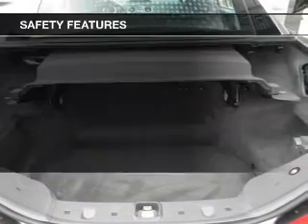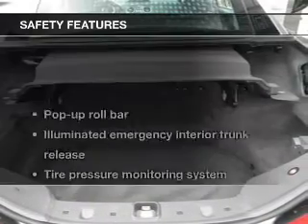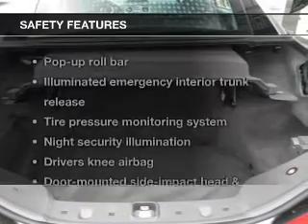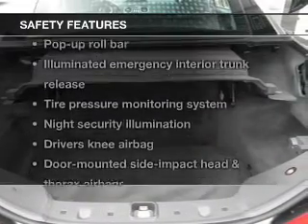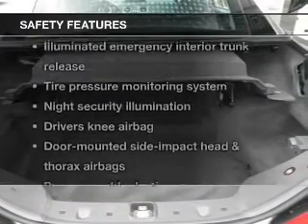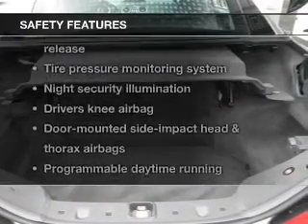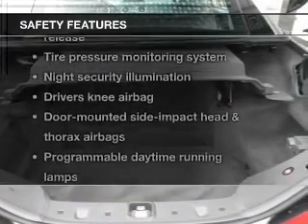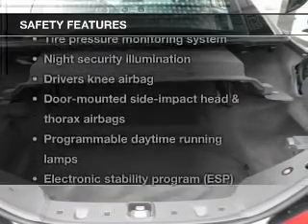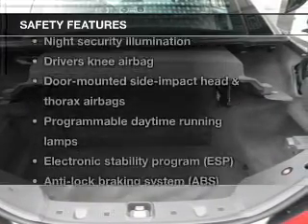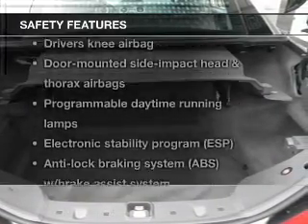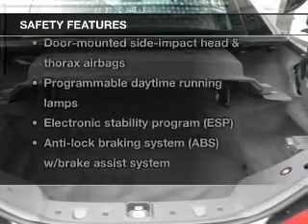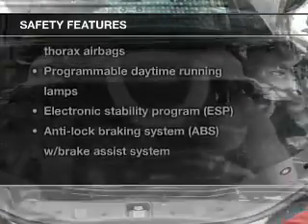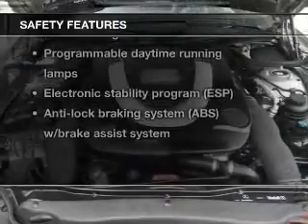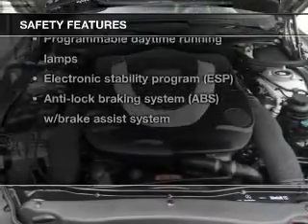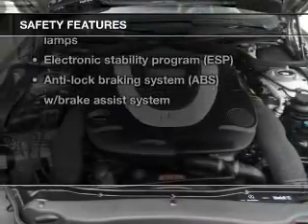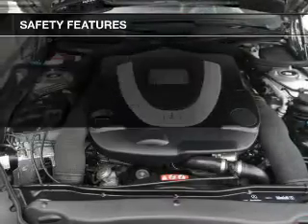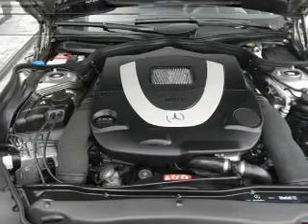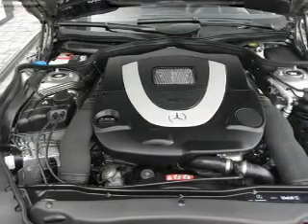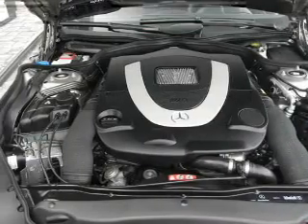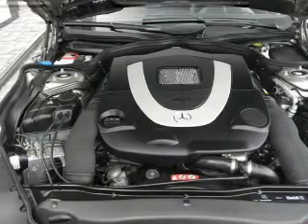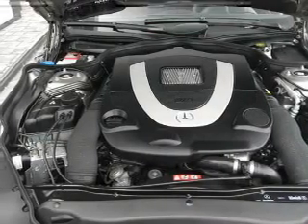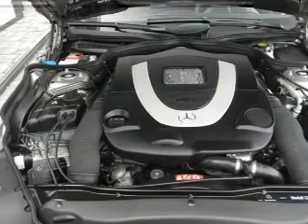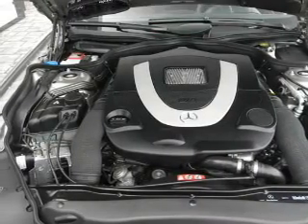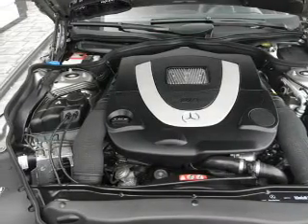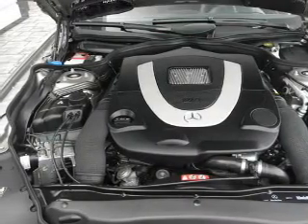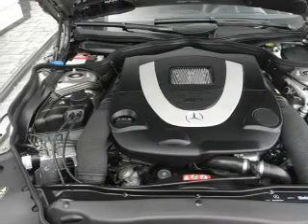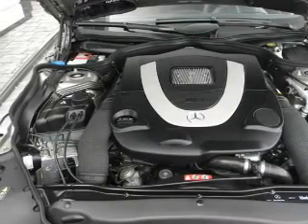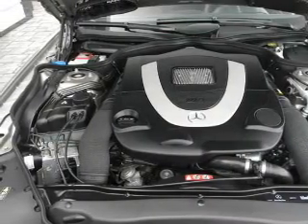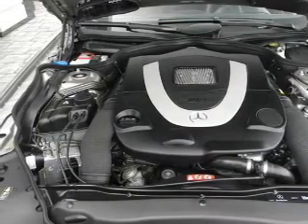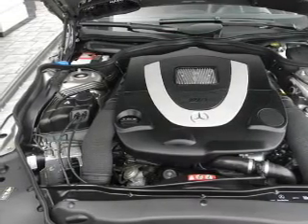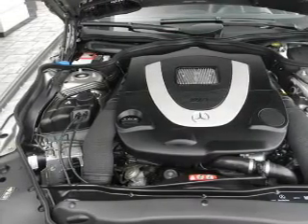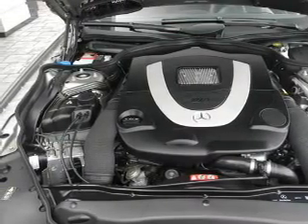And for your peace of mind, the following safety equipment is included: stability control and low tire pressure warning.